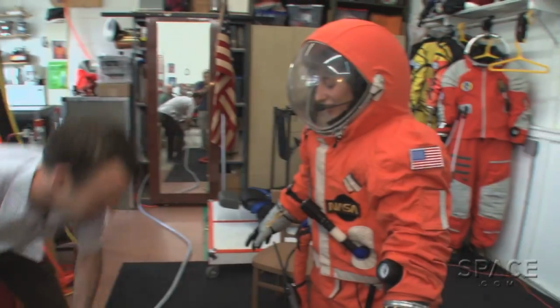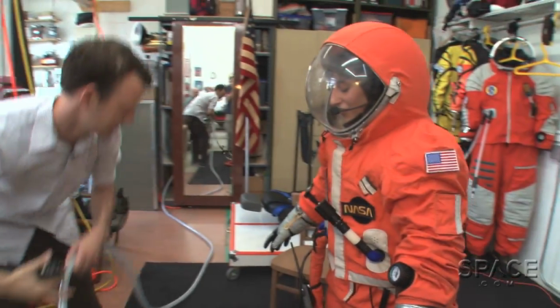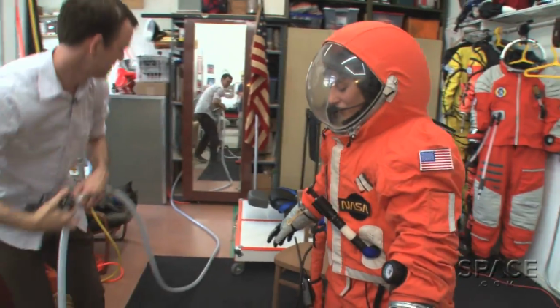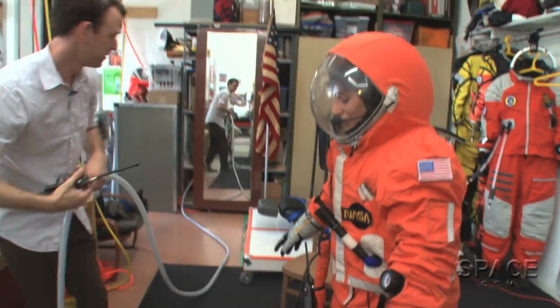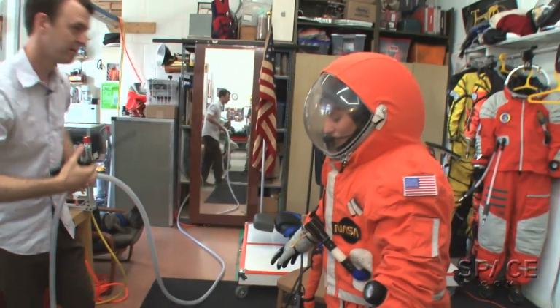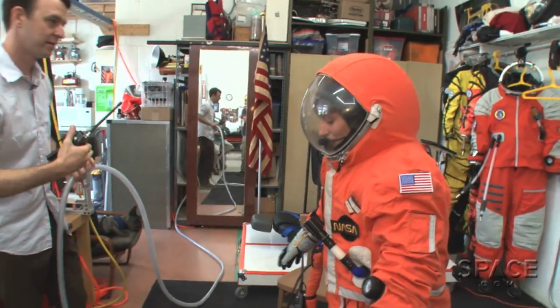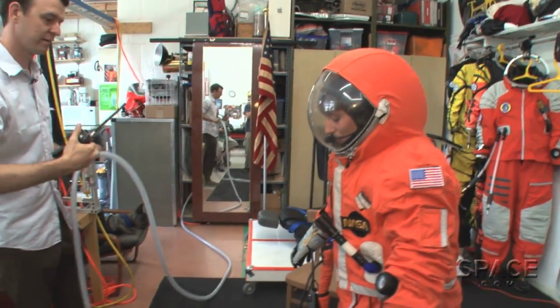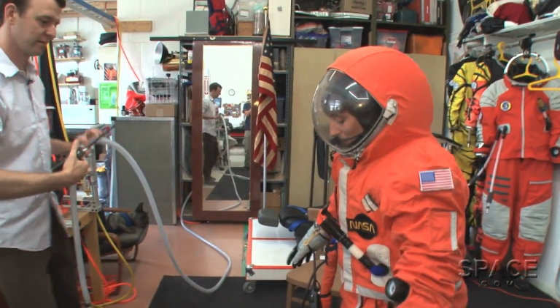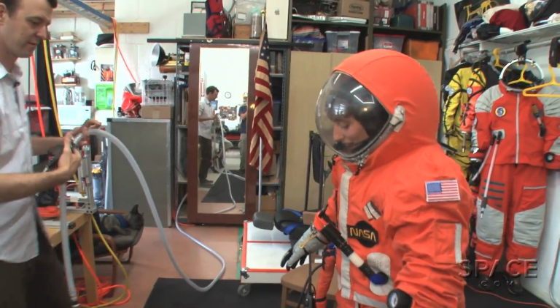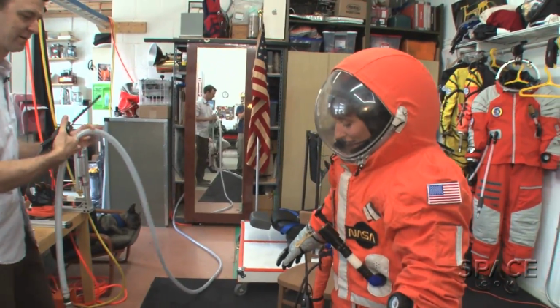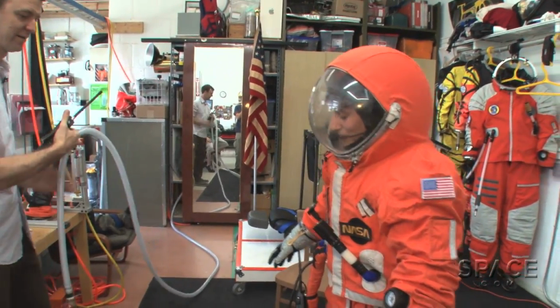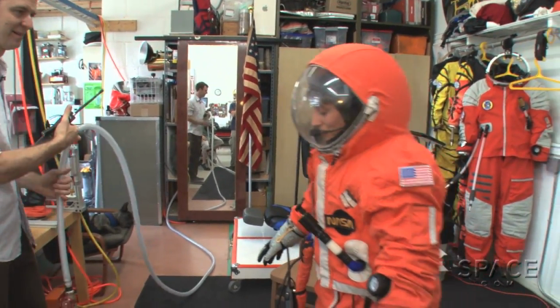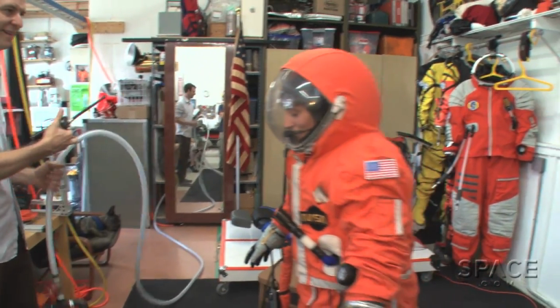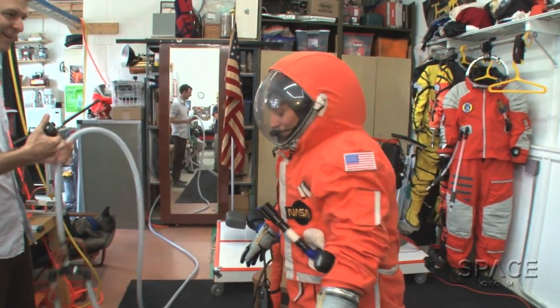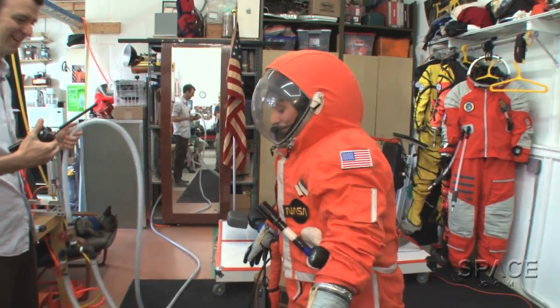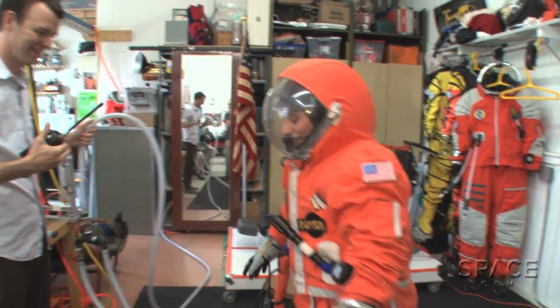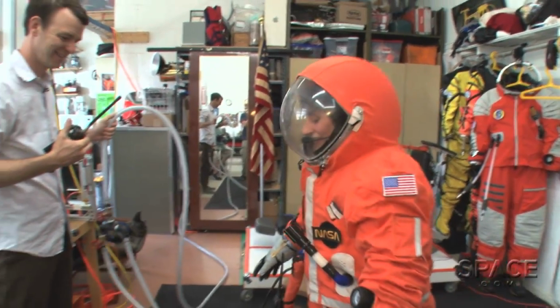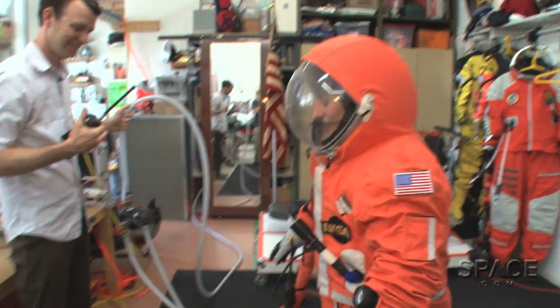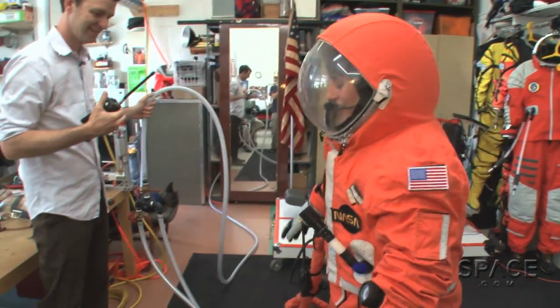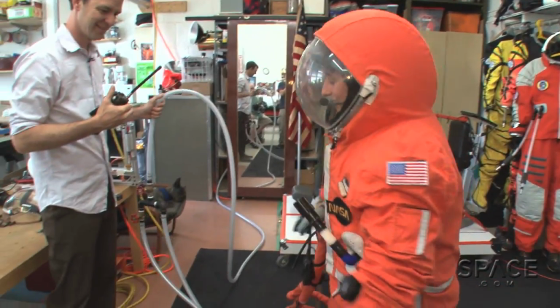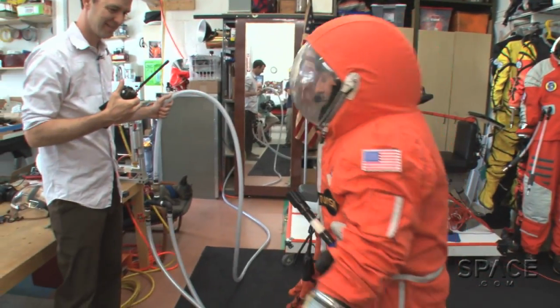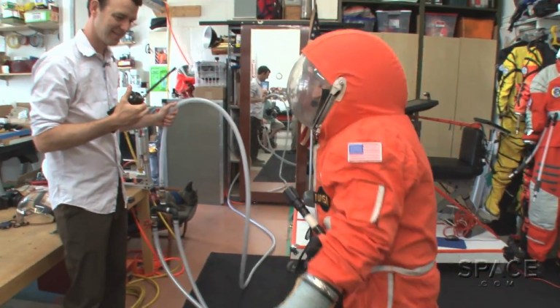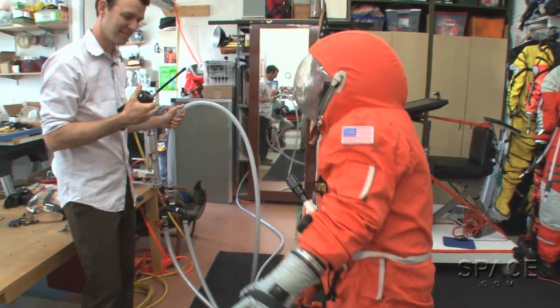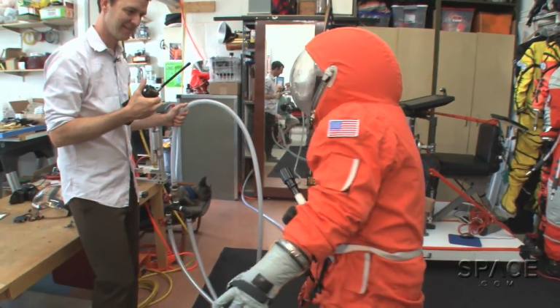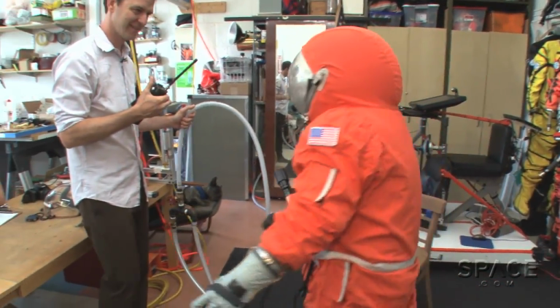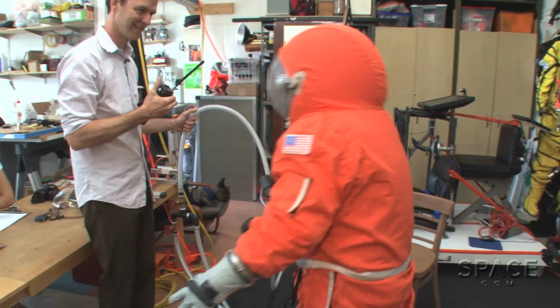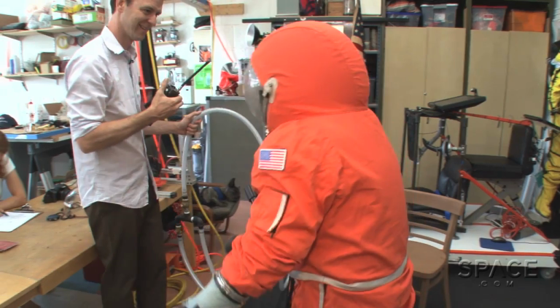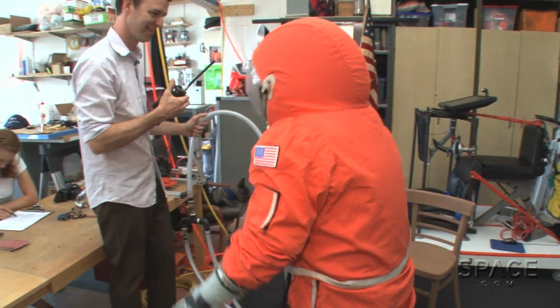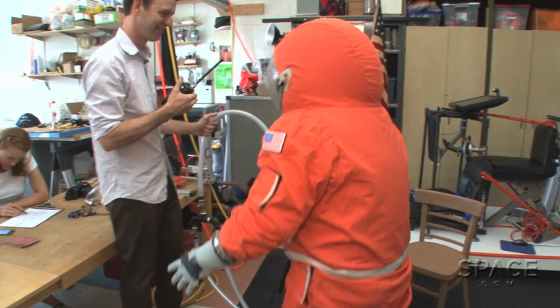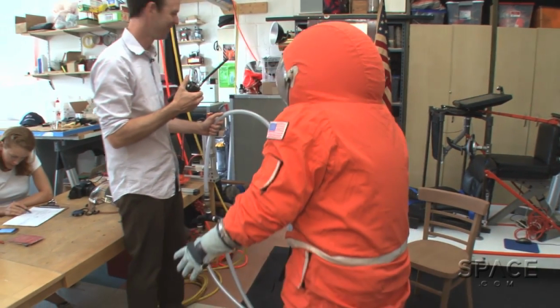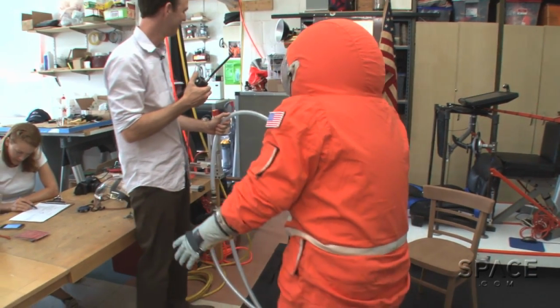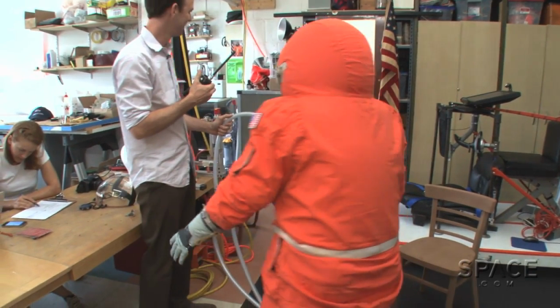I don't know if I can — I don't know how to walk in this, but I'll try. What am I doing wearing a spacesuit in Brooklyn, and how did I get it on?